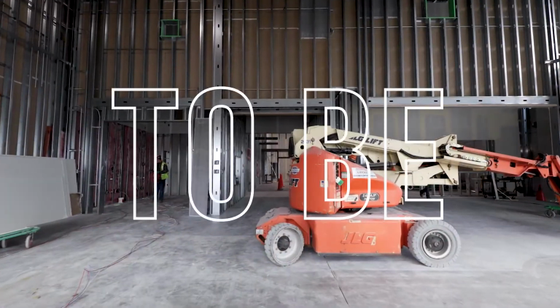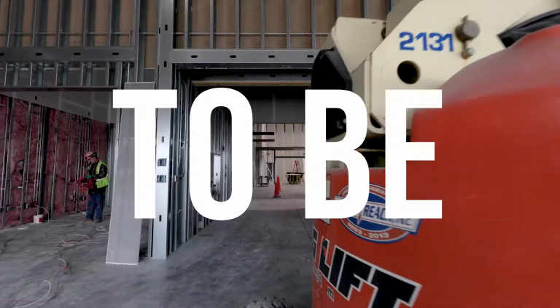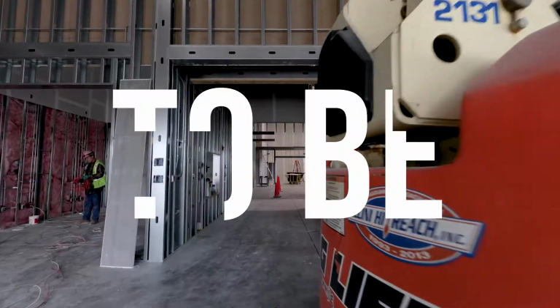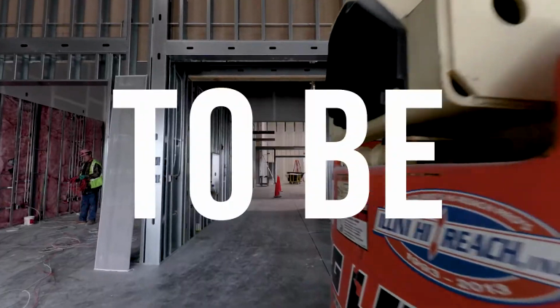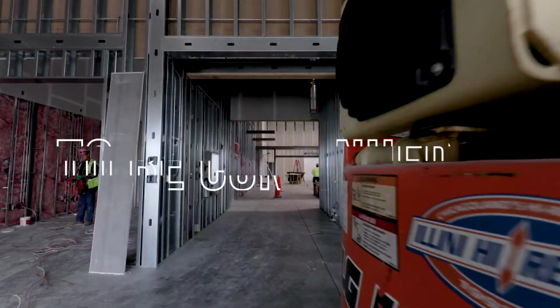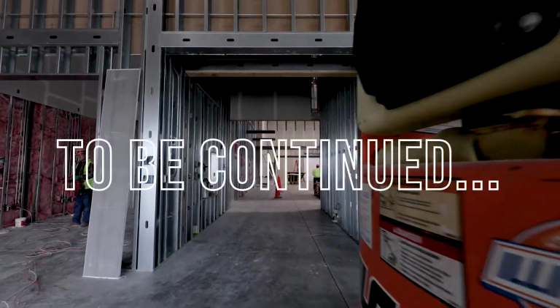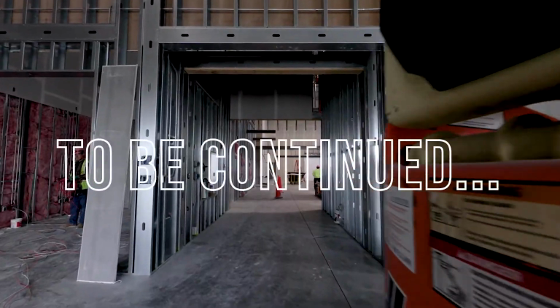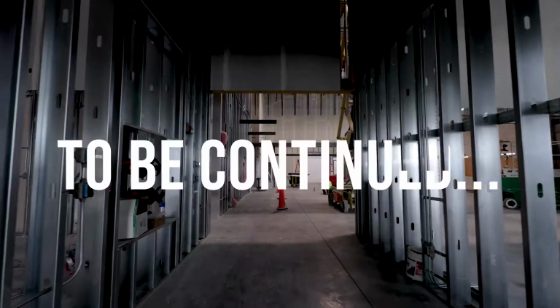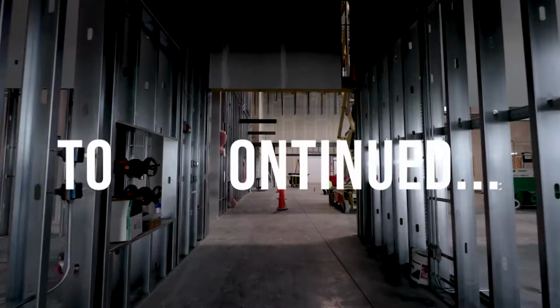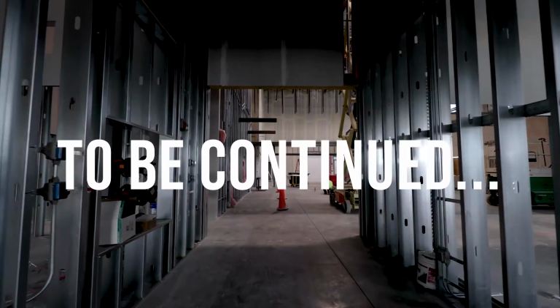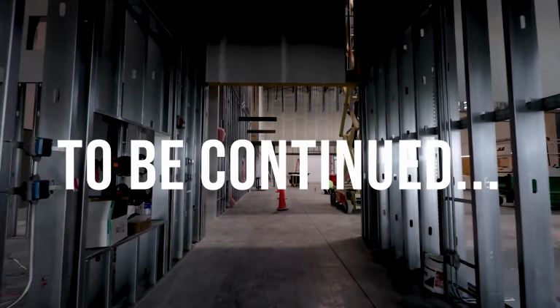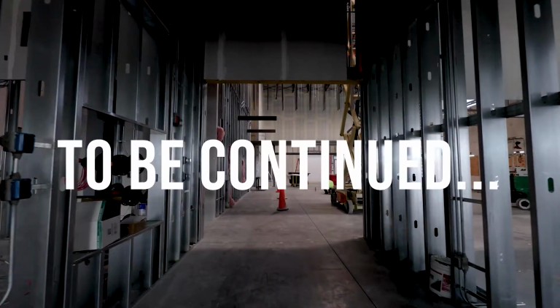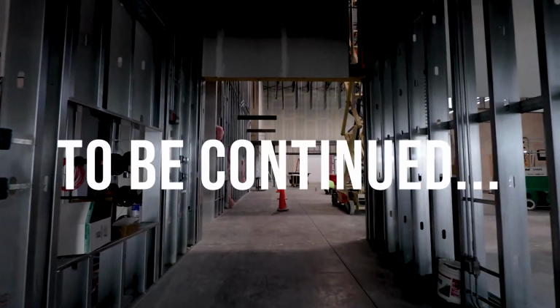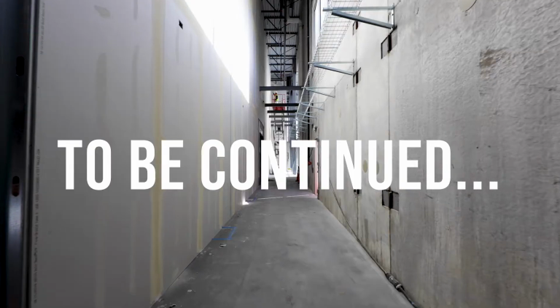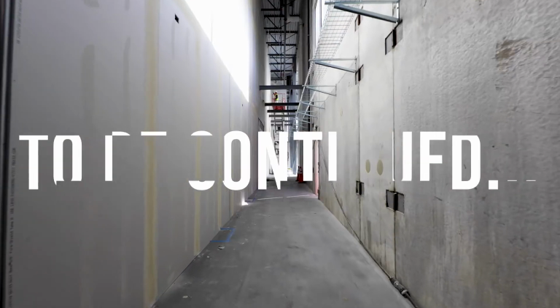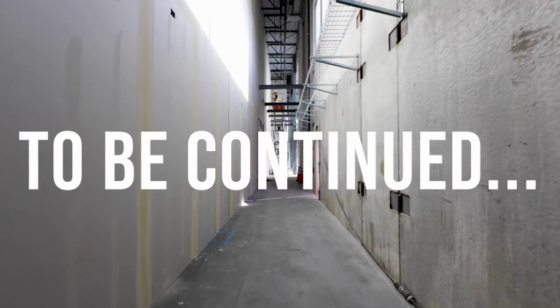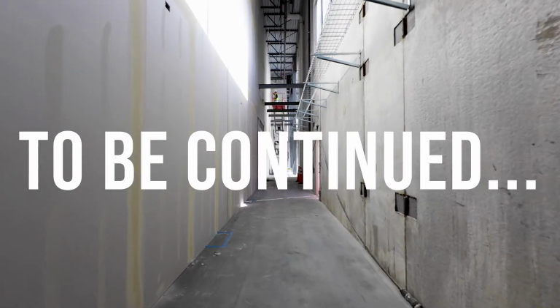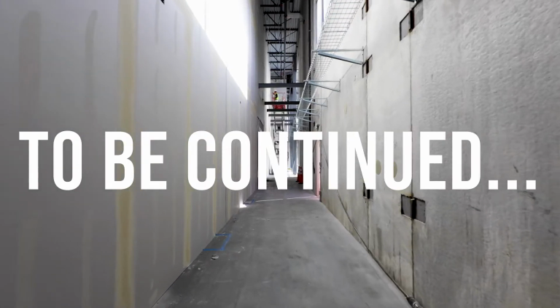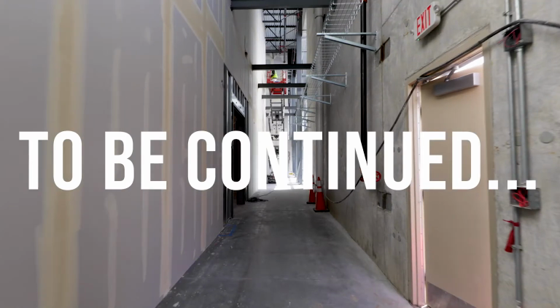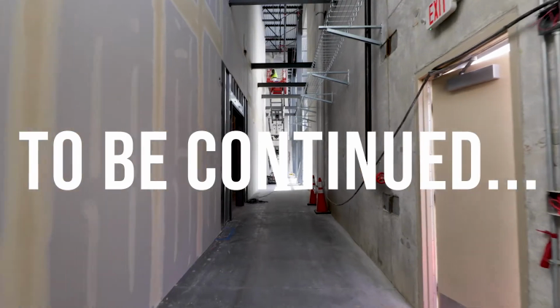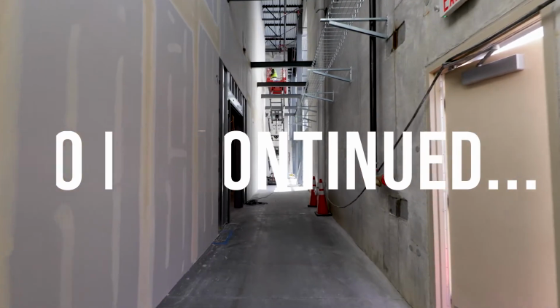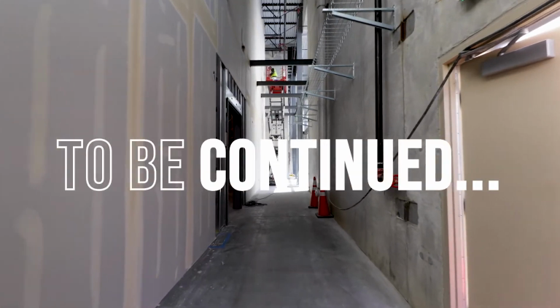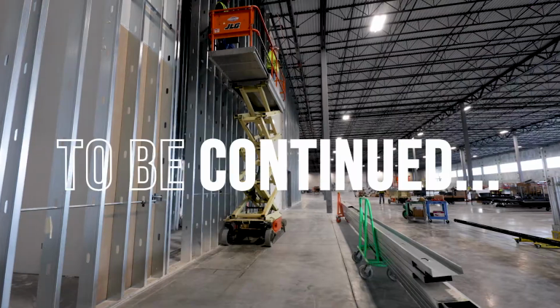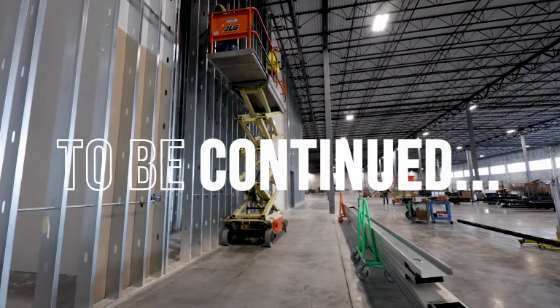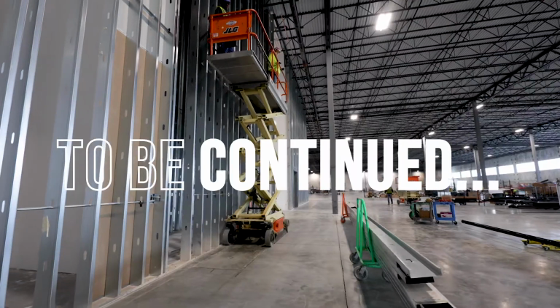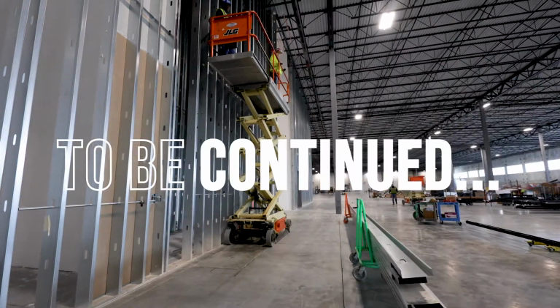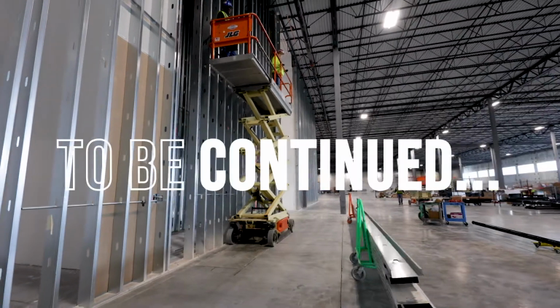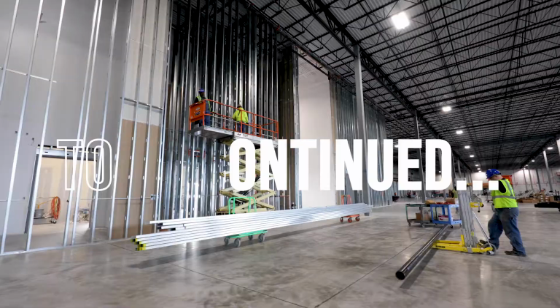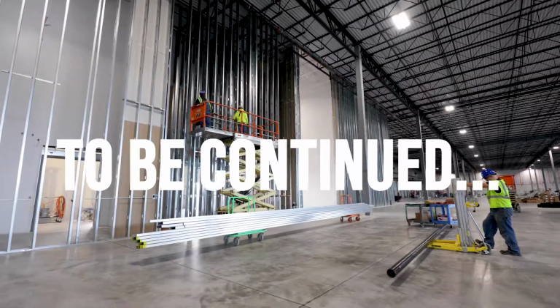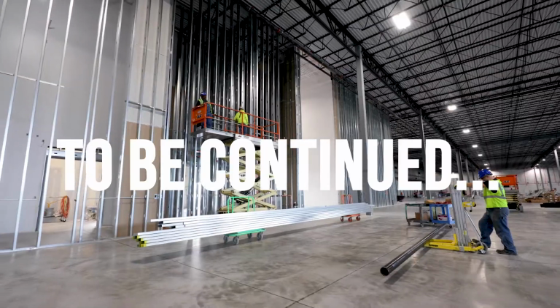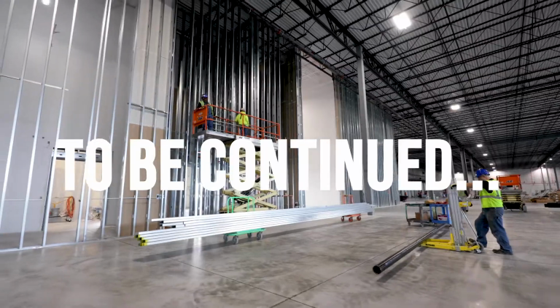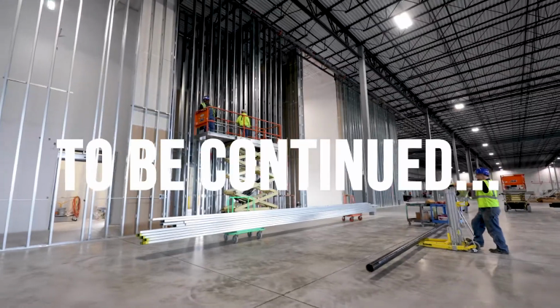Thanks for watching. Tune in next time to see the continued progress towards making Chicagoland forever on.